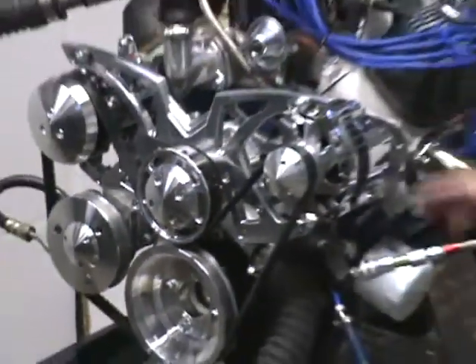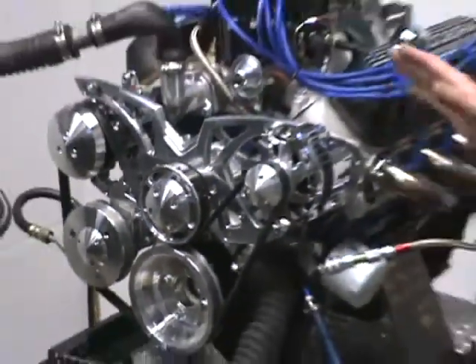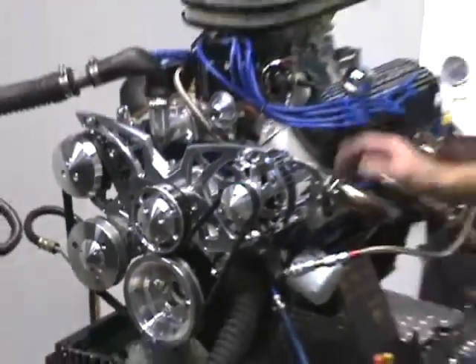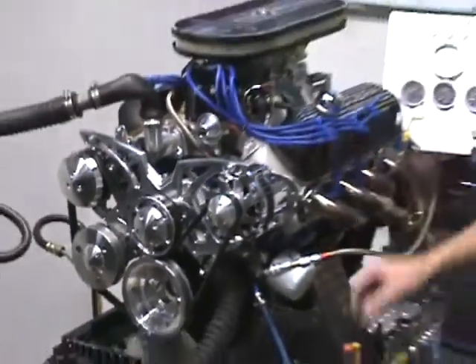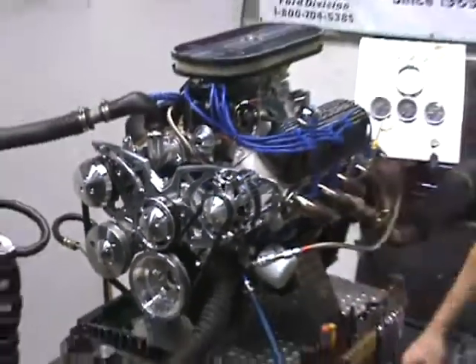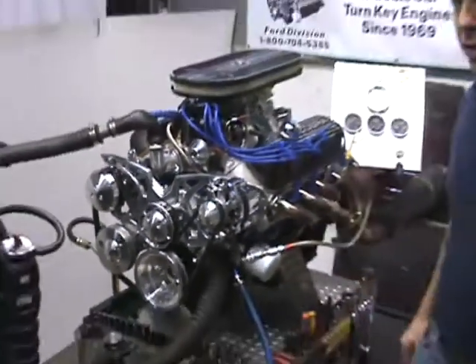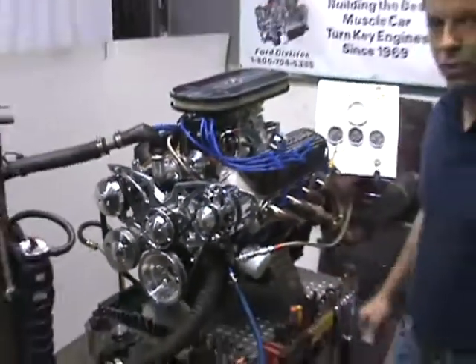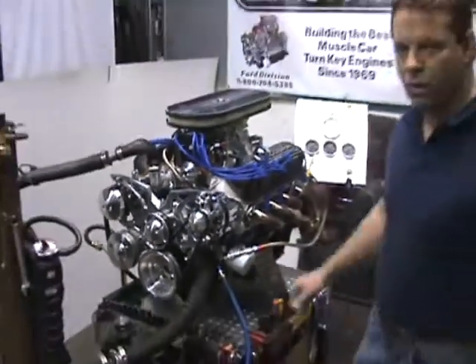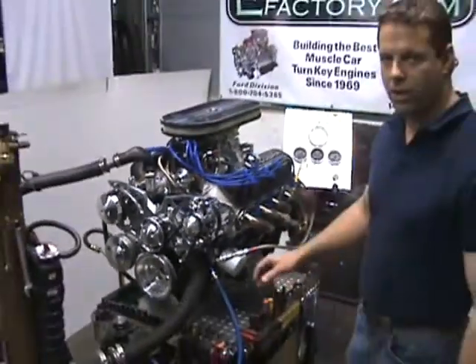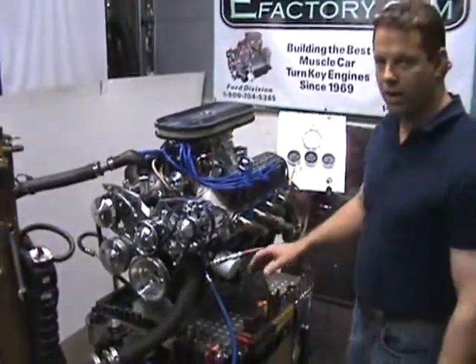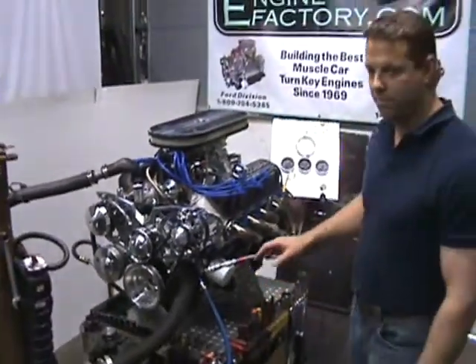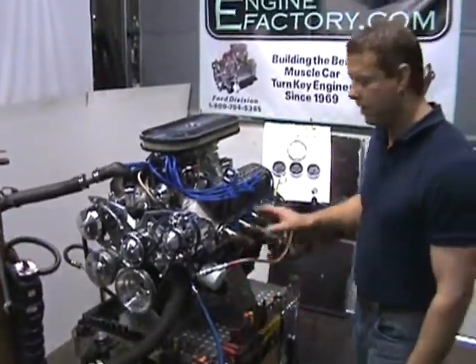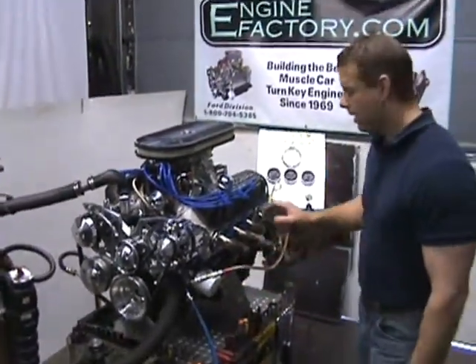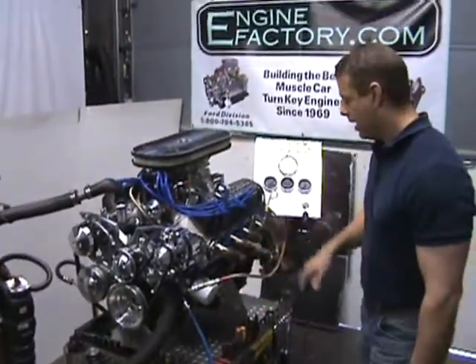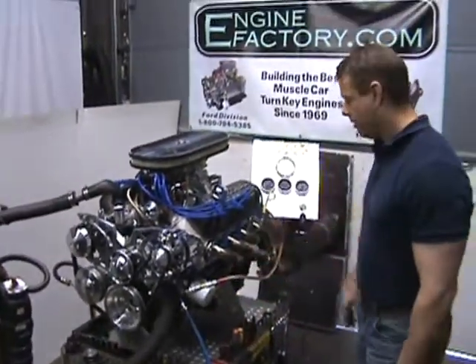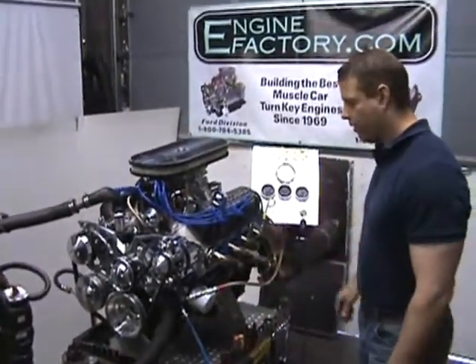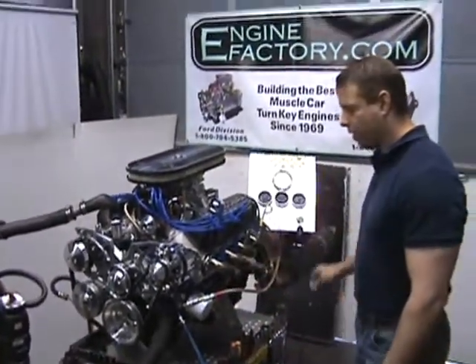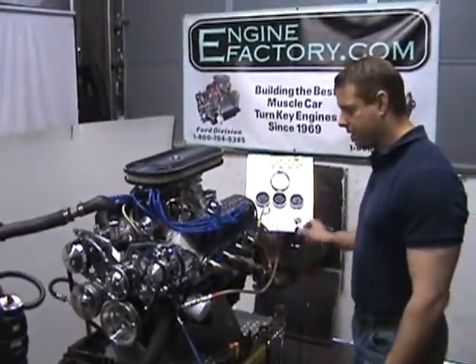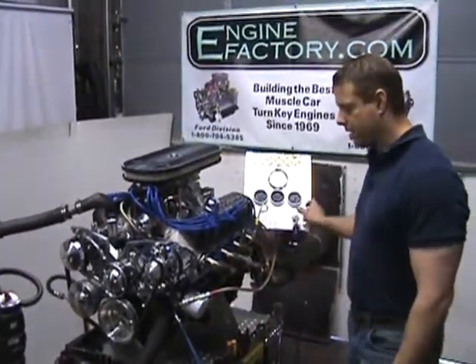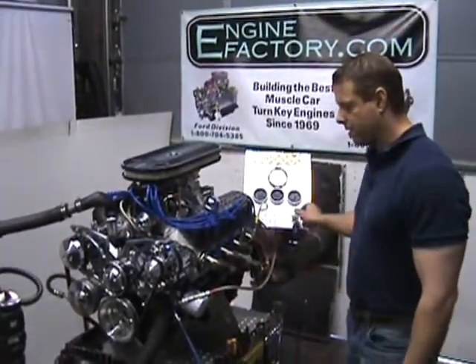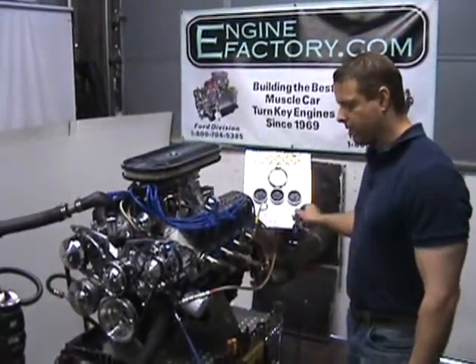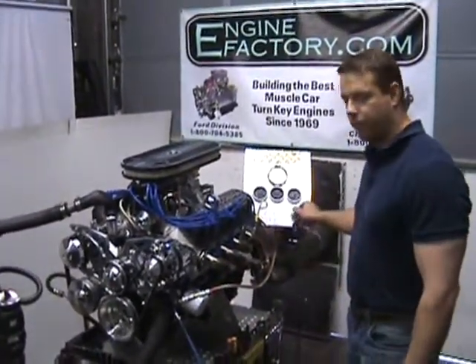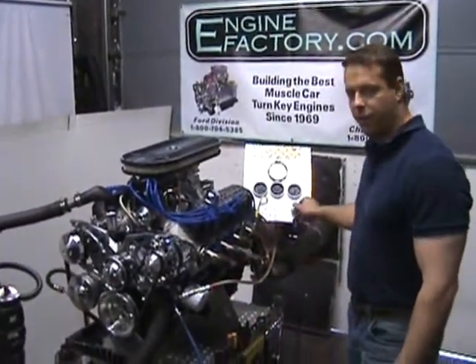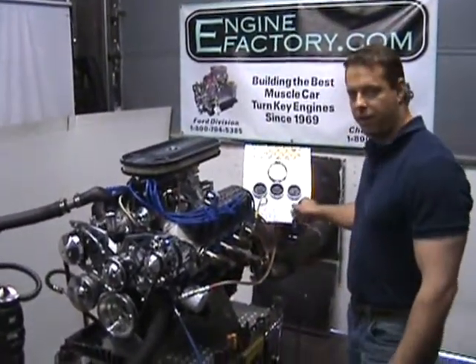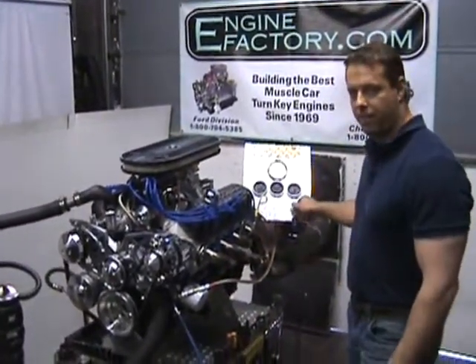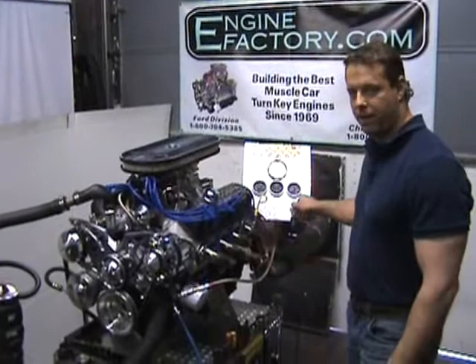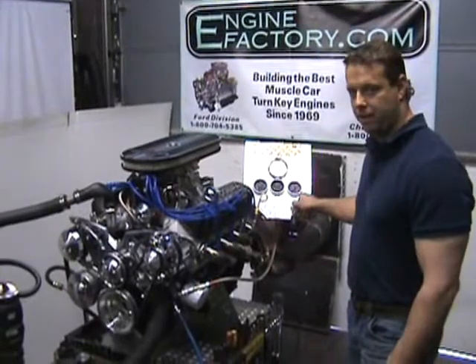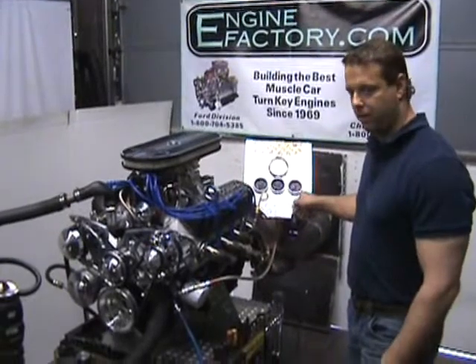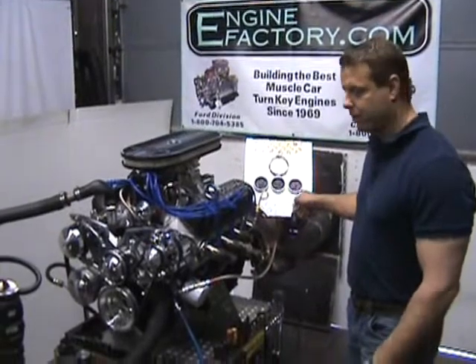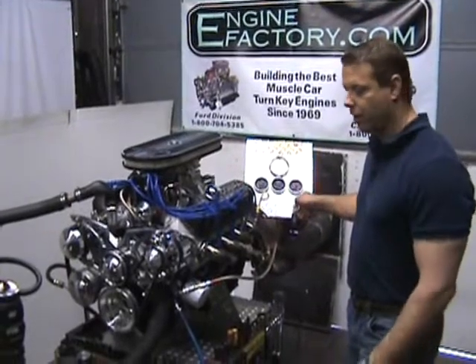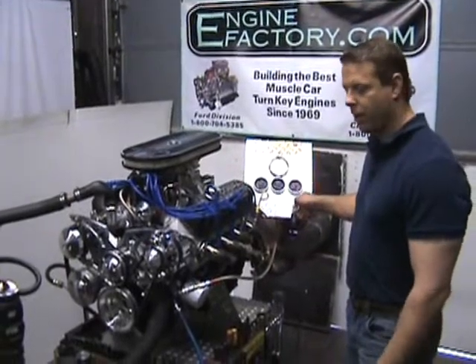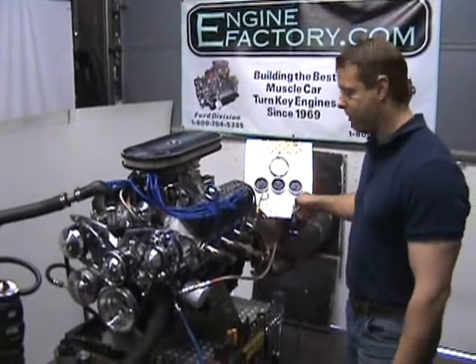This is the way your engine will come, fully tested for 45 minutes. So I'll start it off.